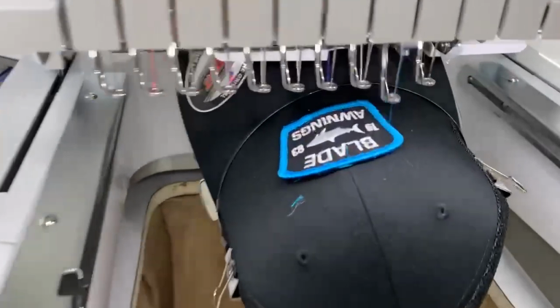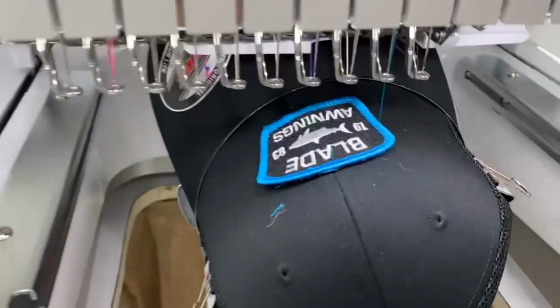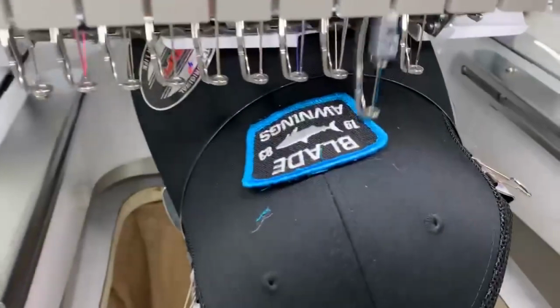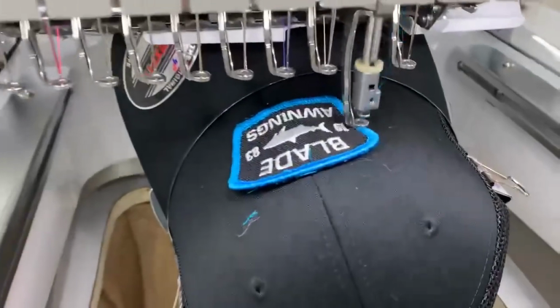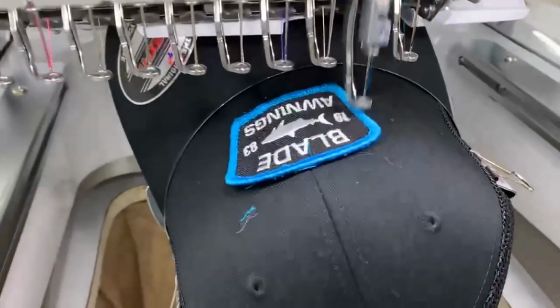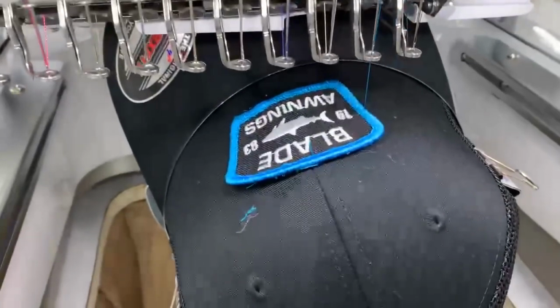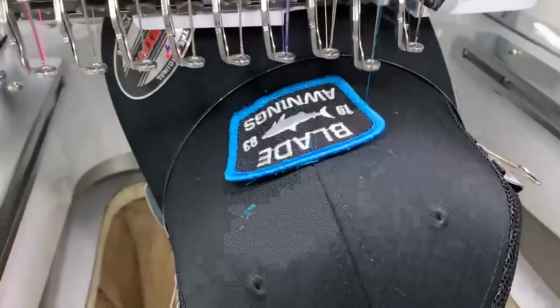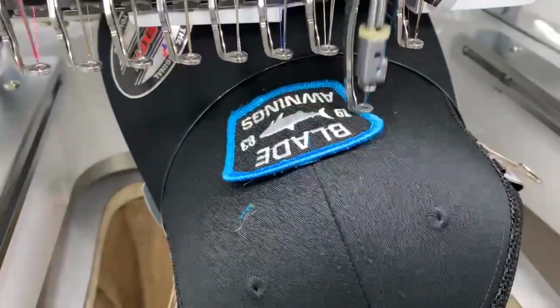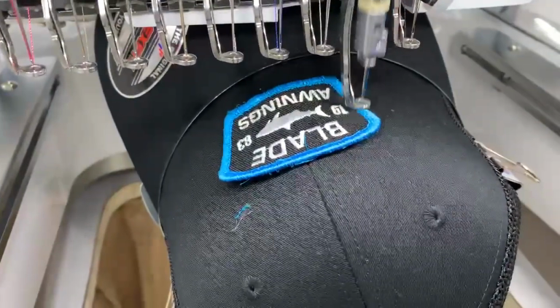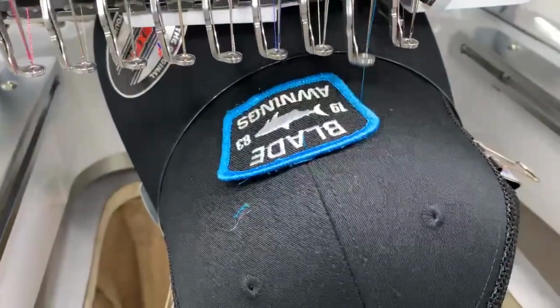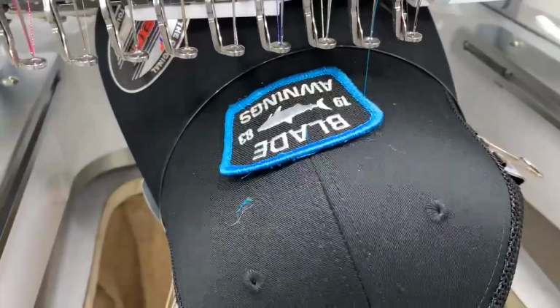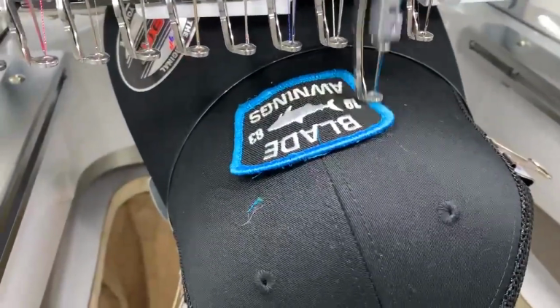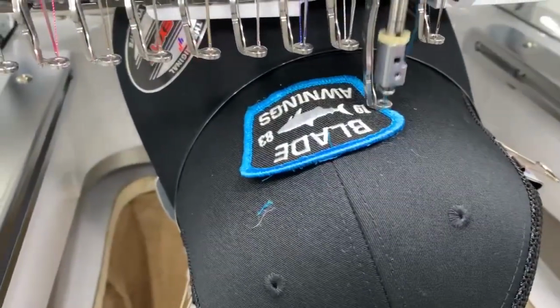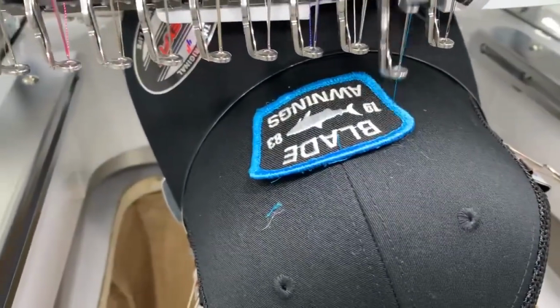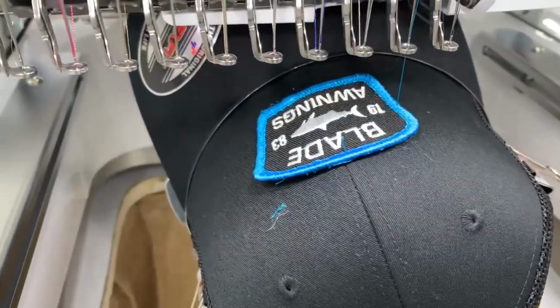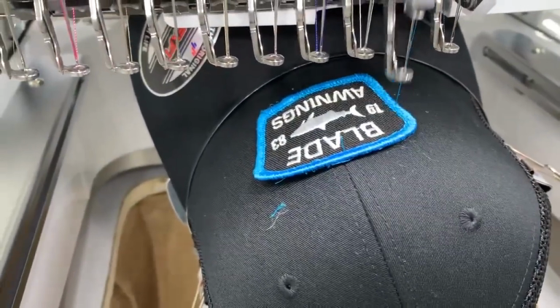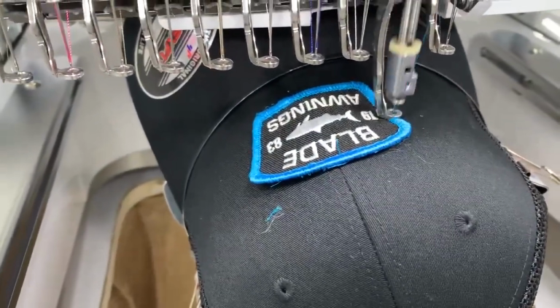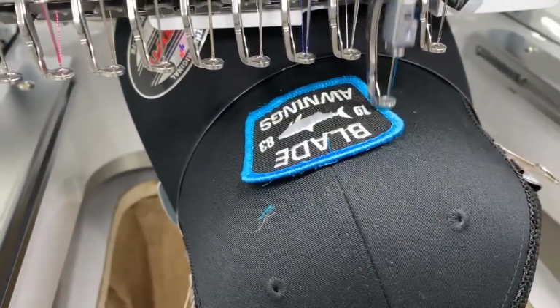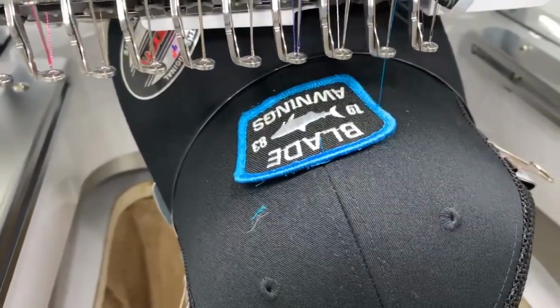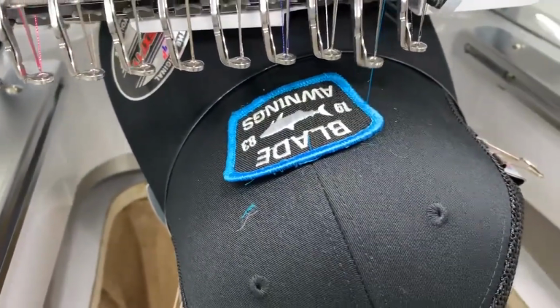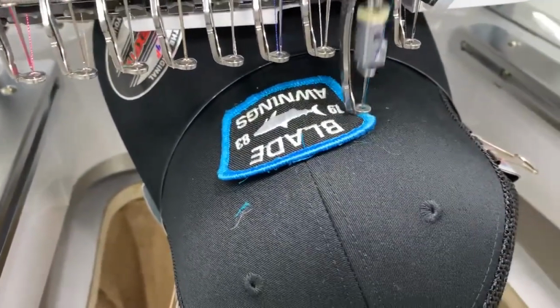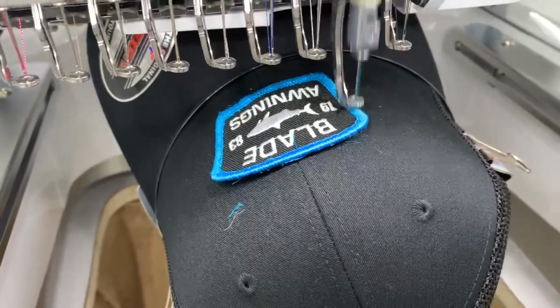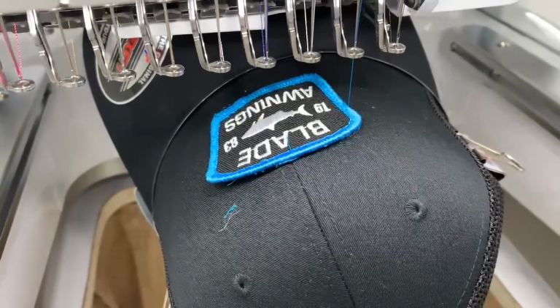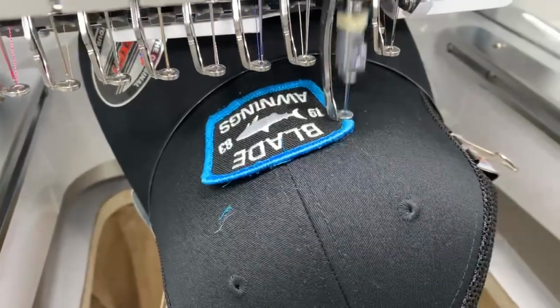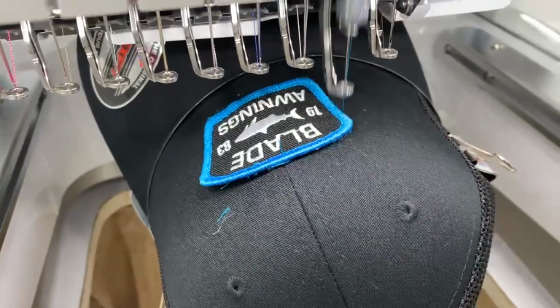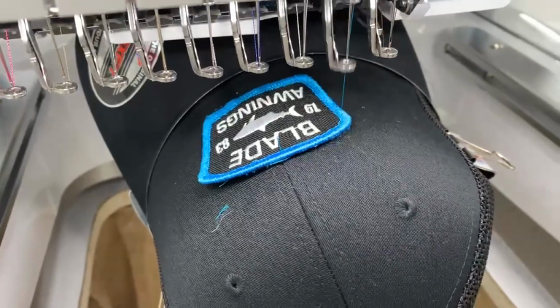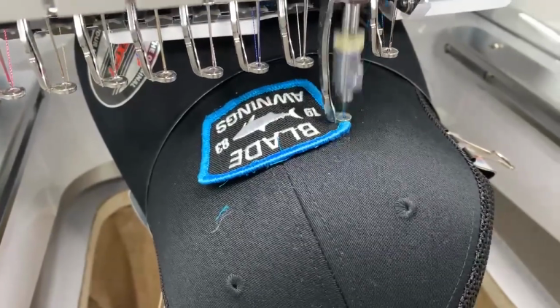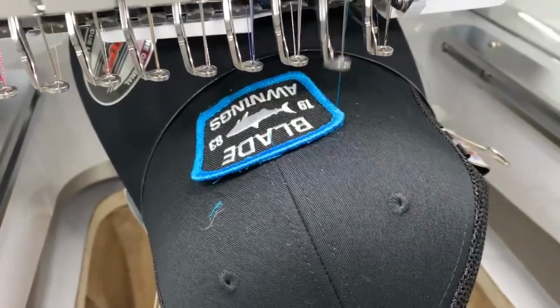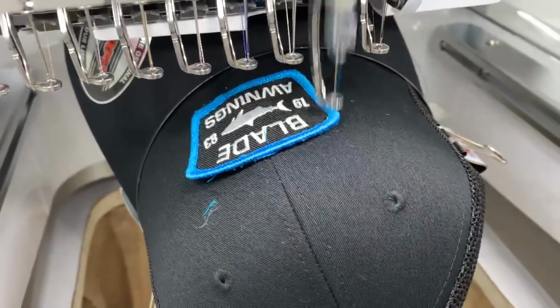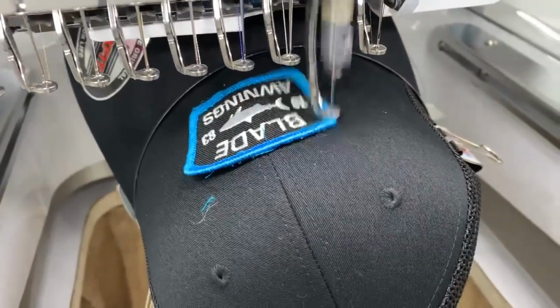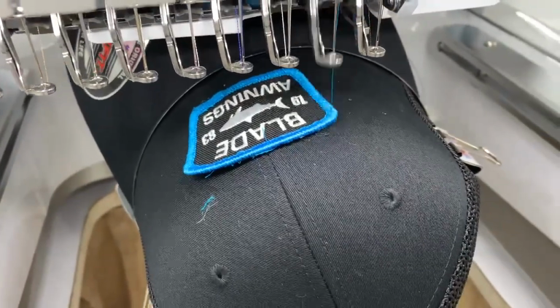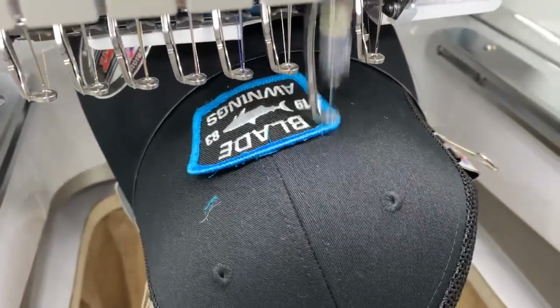You're going to see that it's going to go around this patch and it is going to tack it down into place.